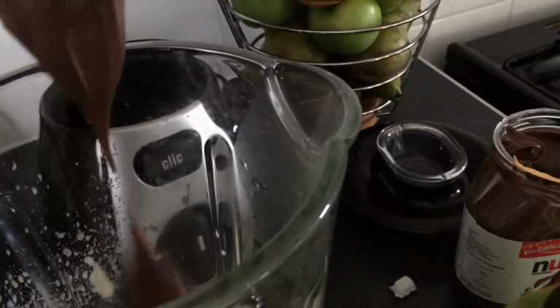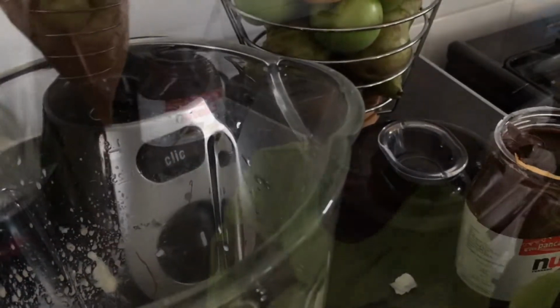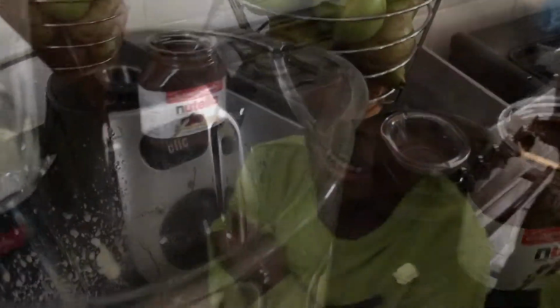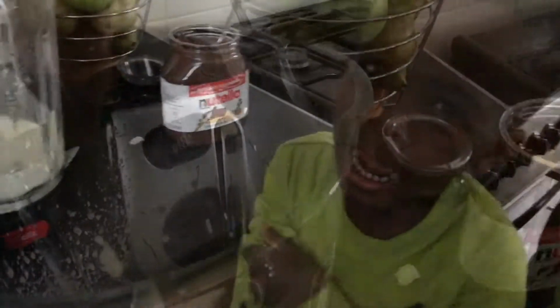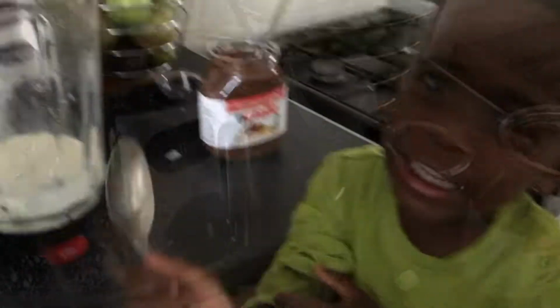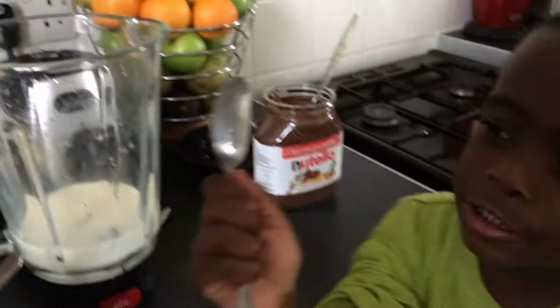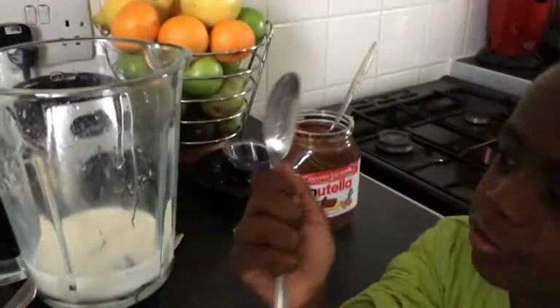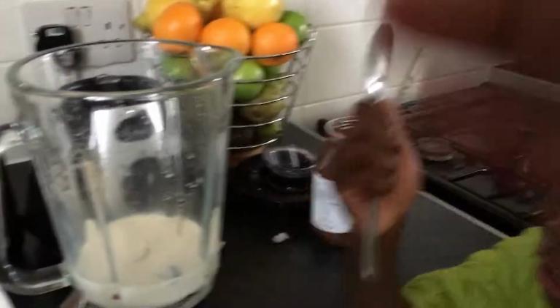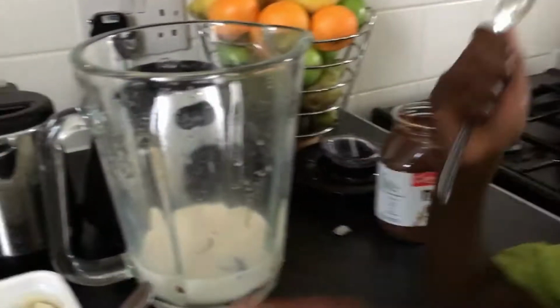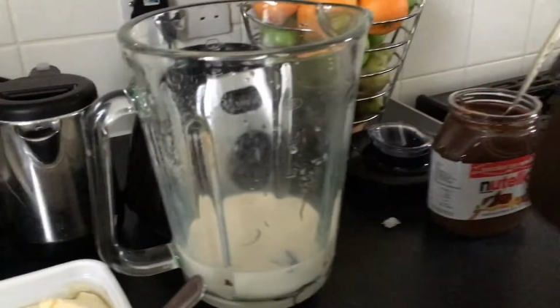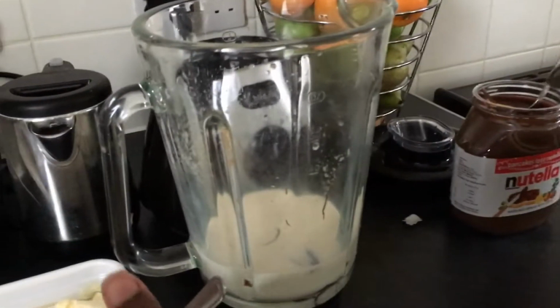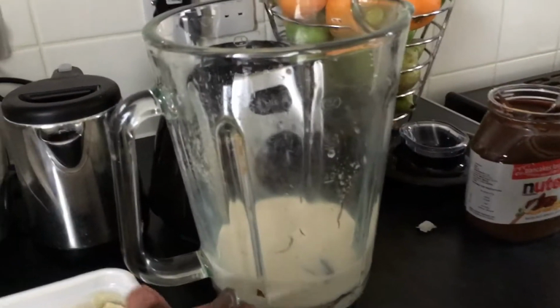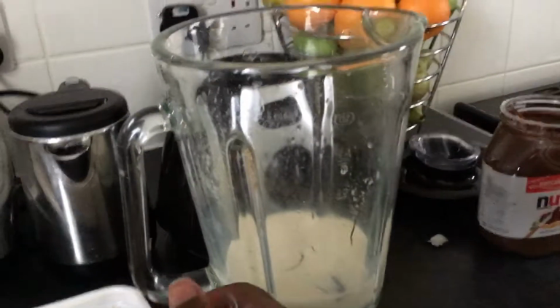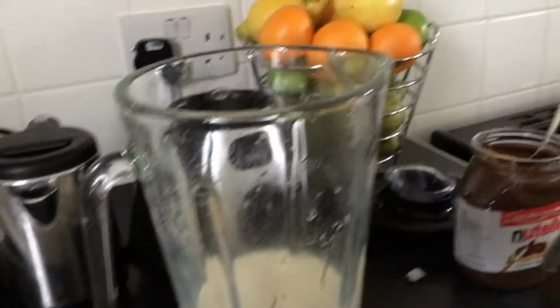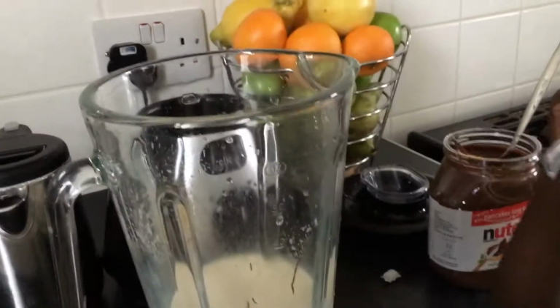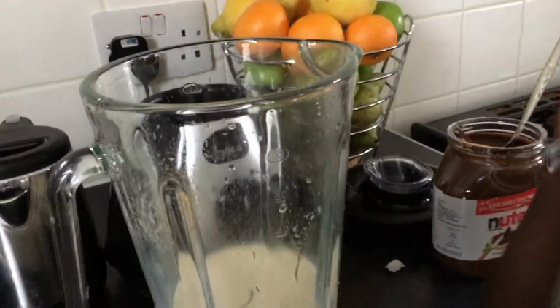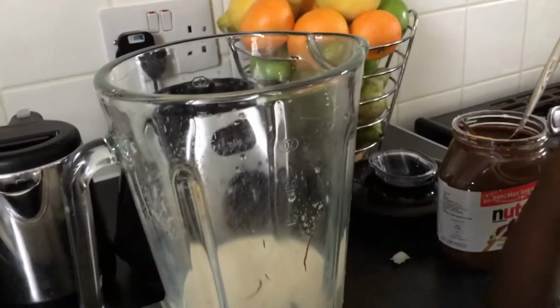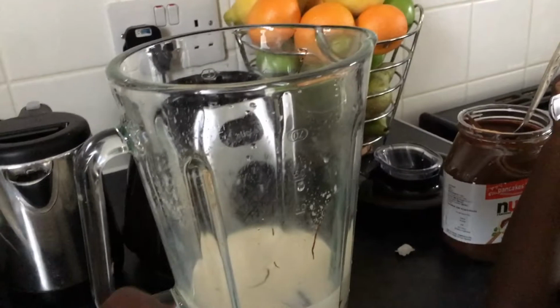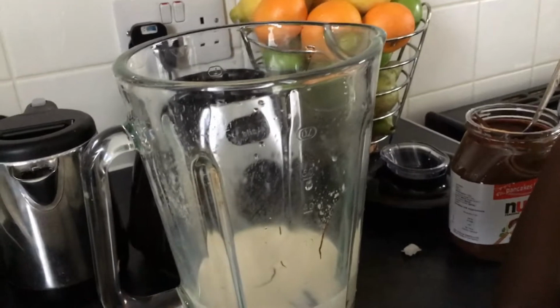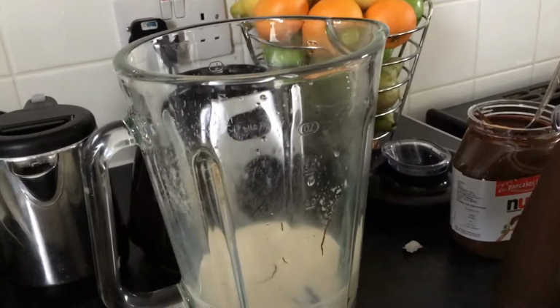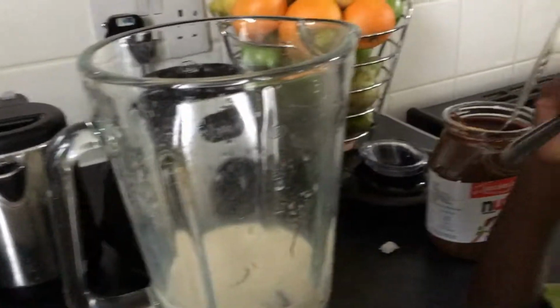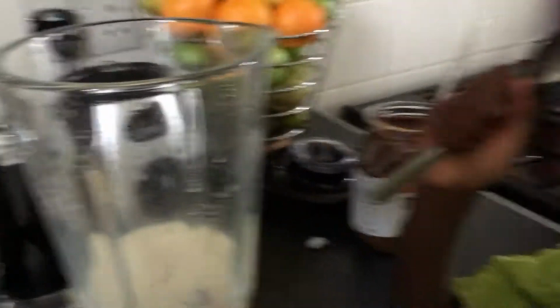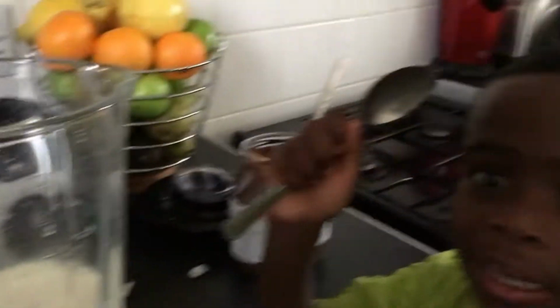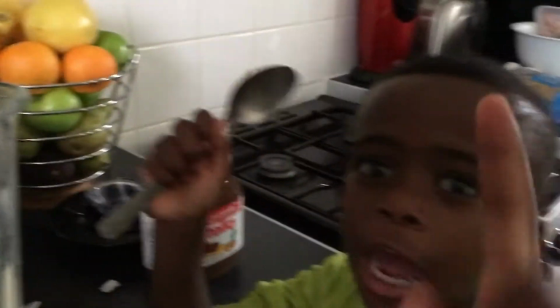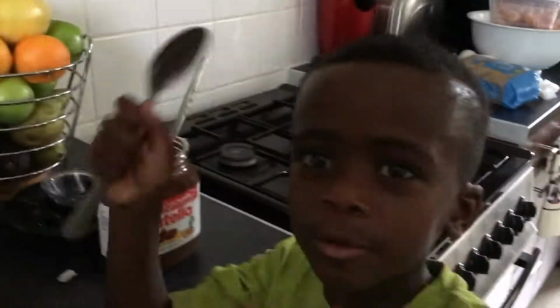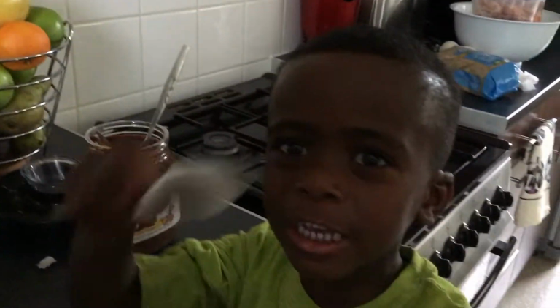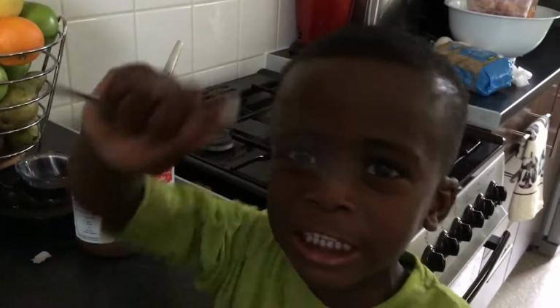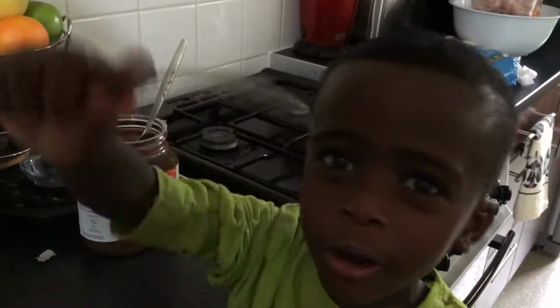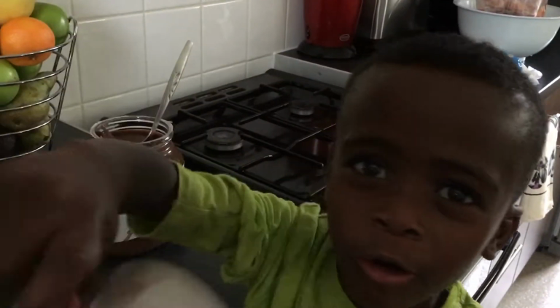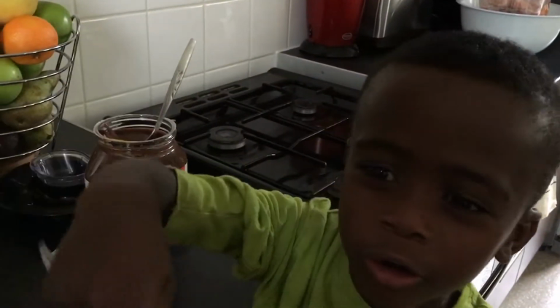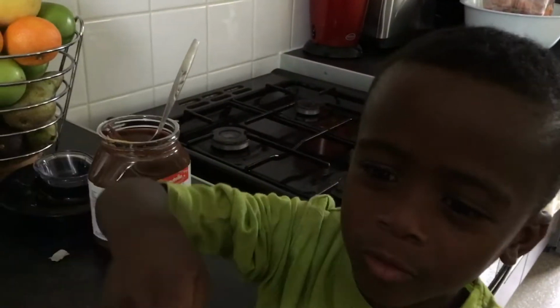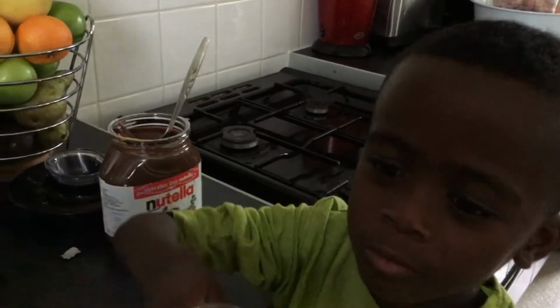Put it in ice cream. And I want to say one more thing. And we're mixing it all up.